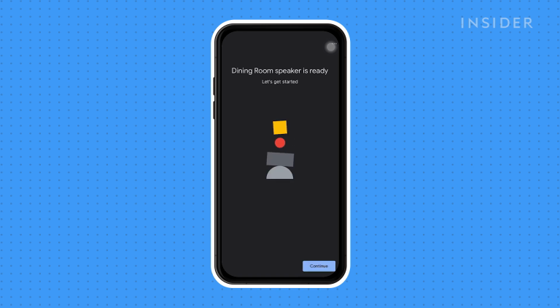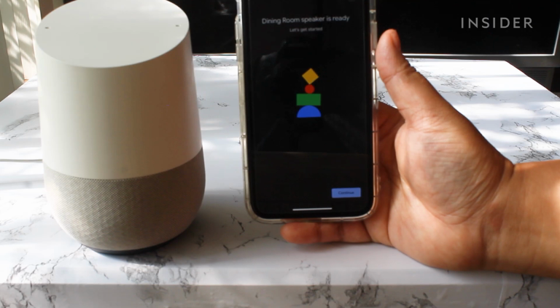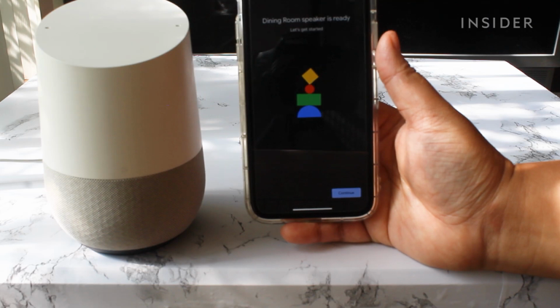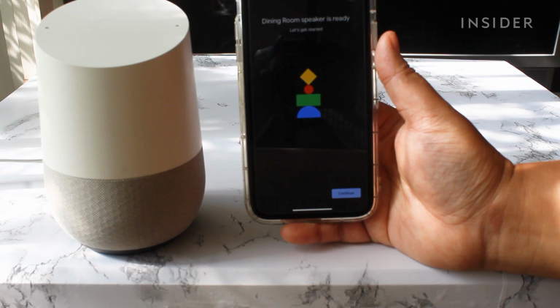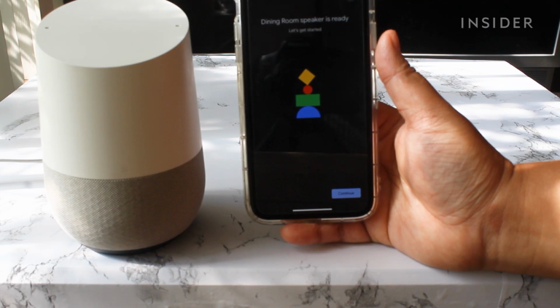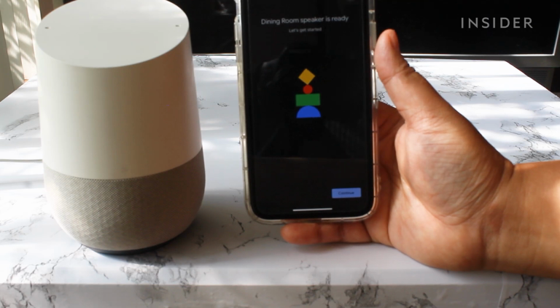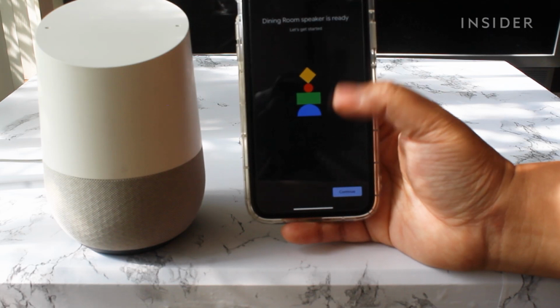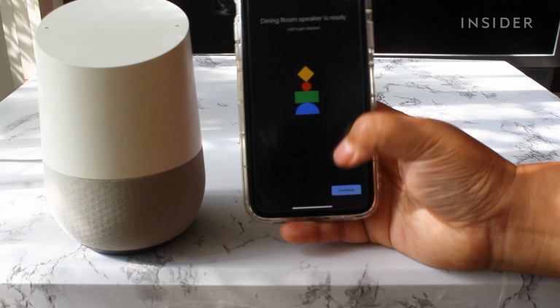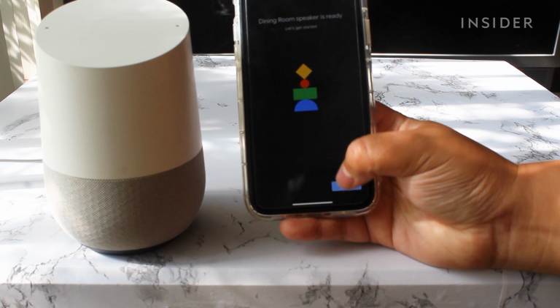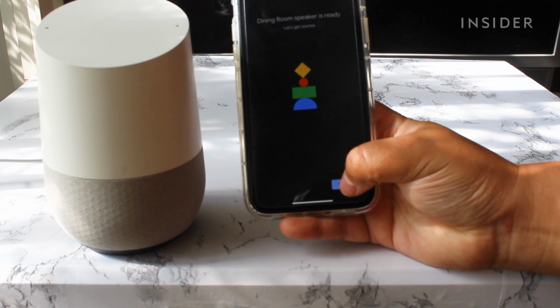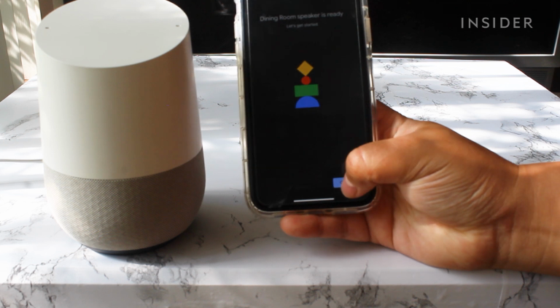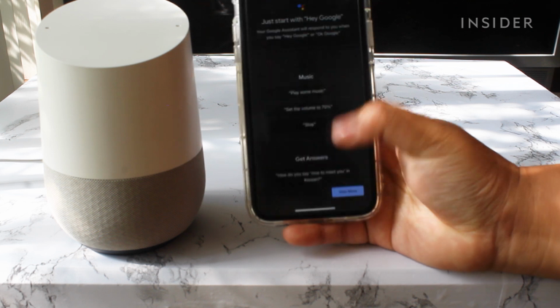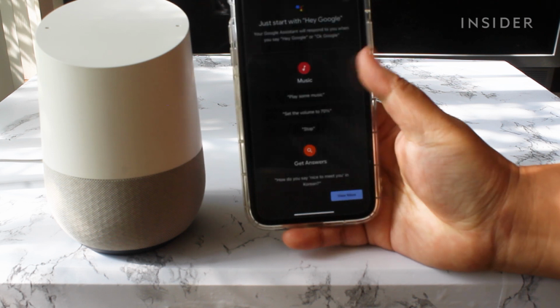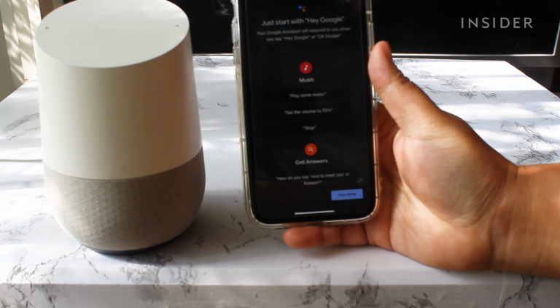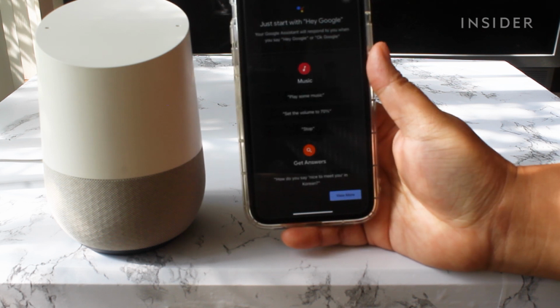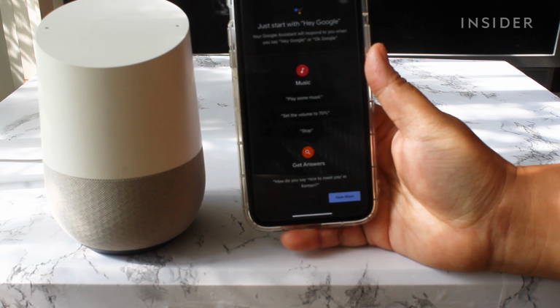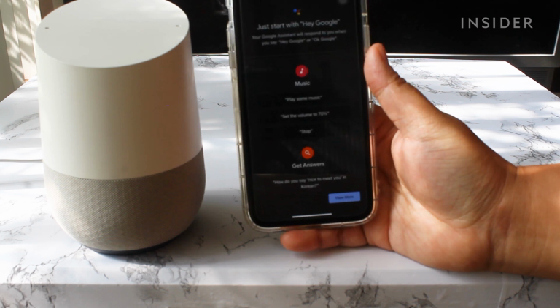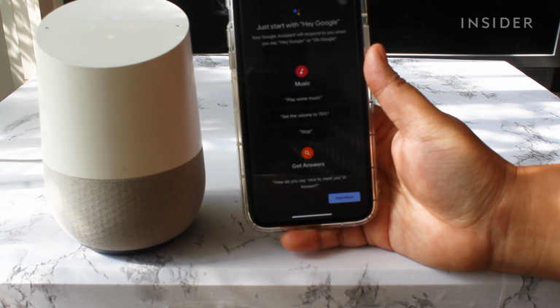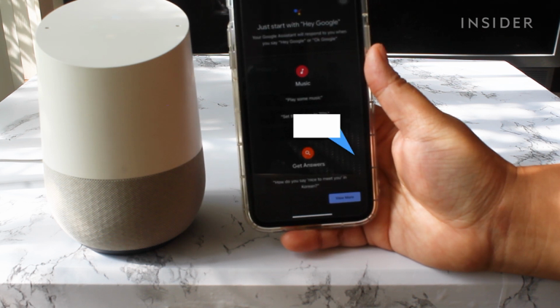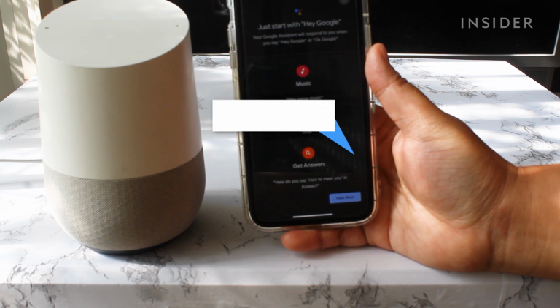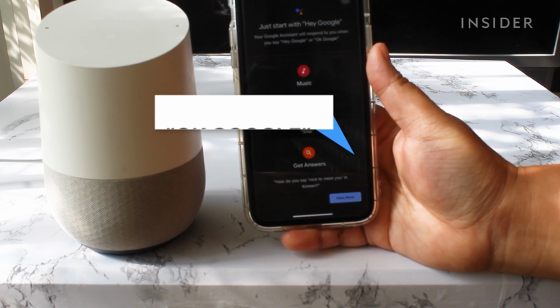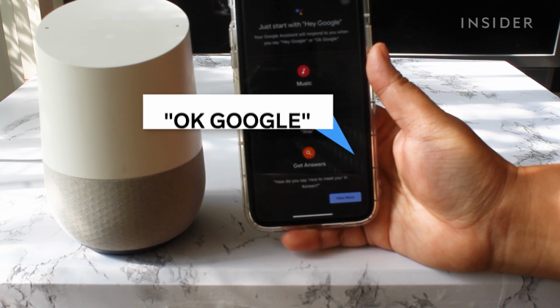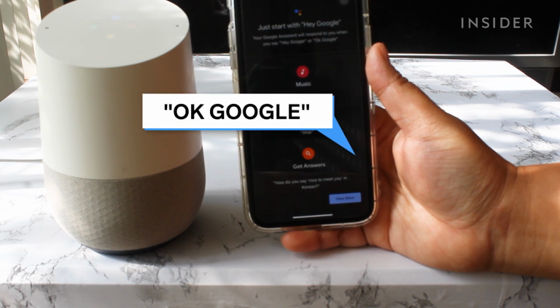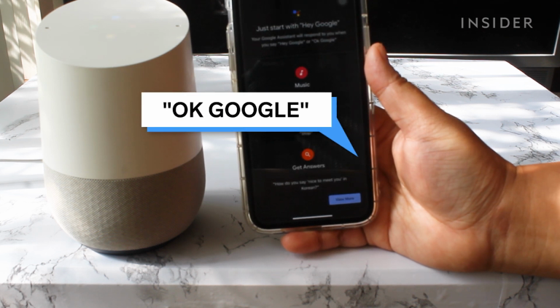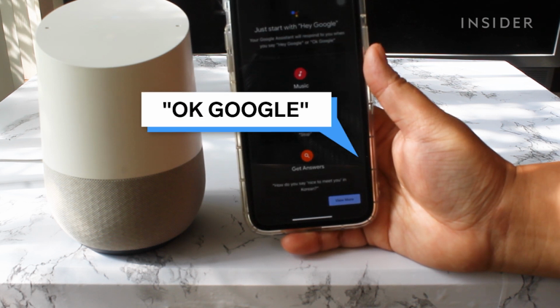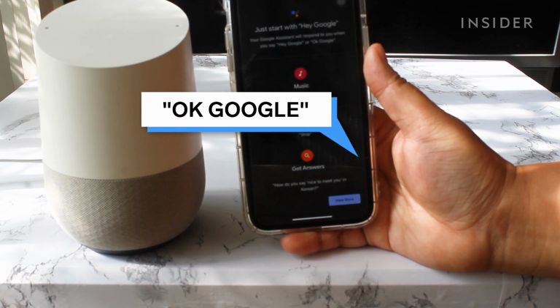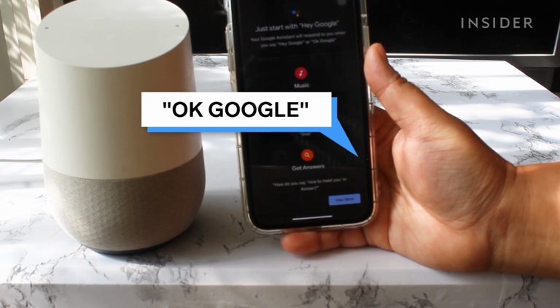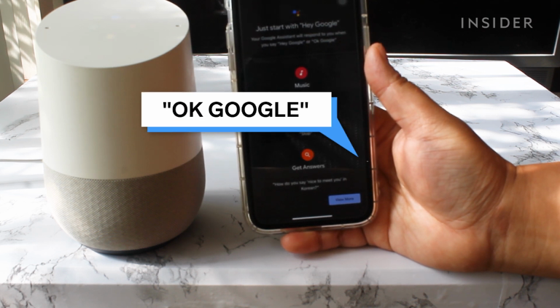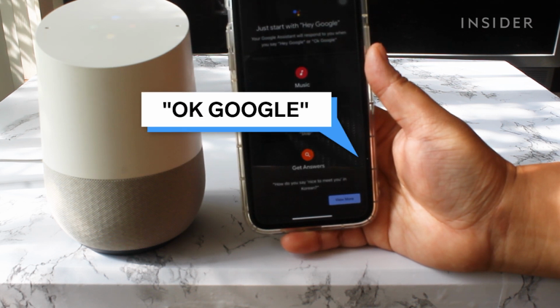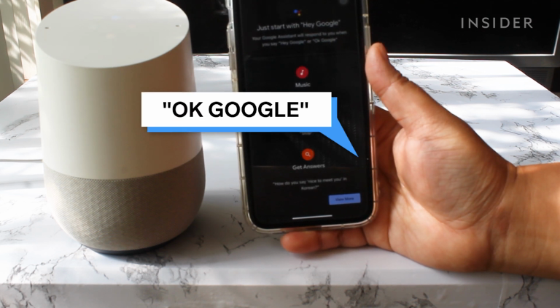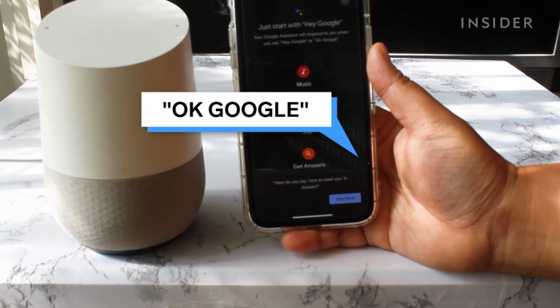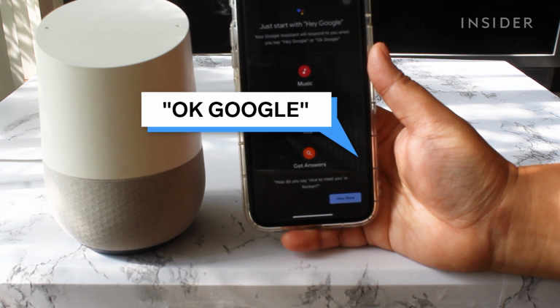Your Google Home is now ready to use. Try saying a question to prompt your Google Home.